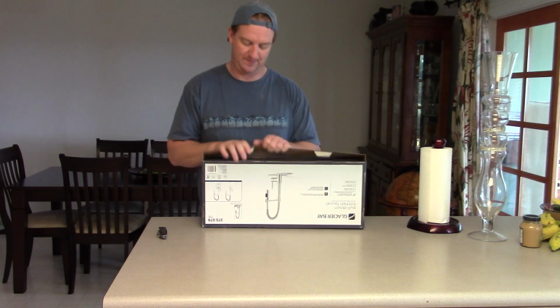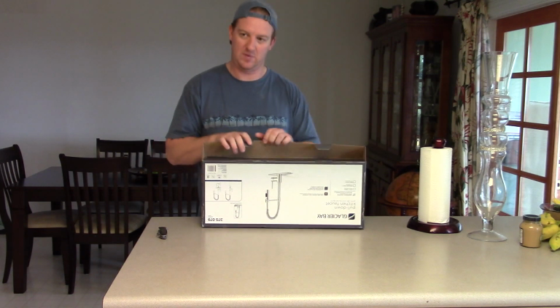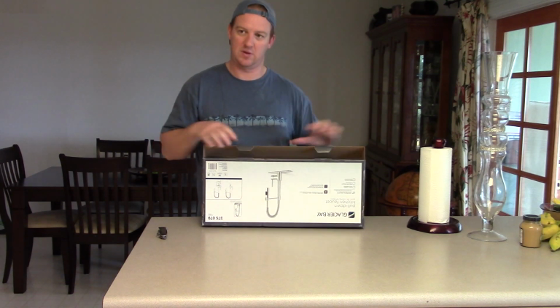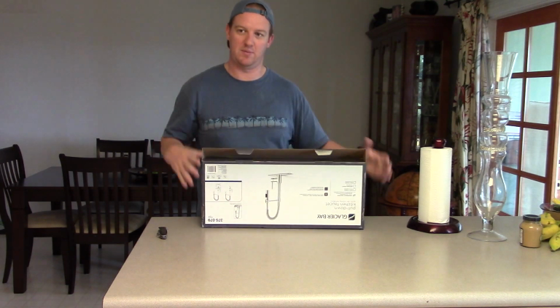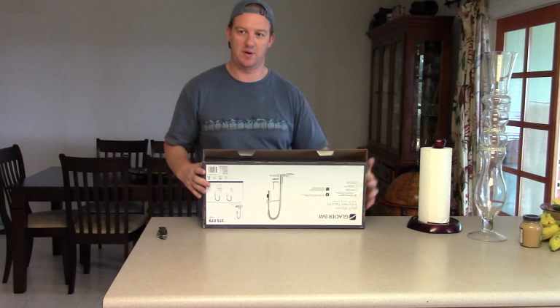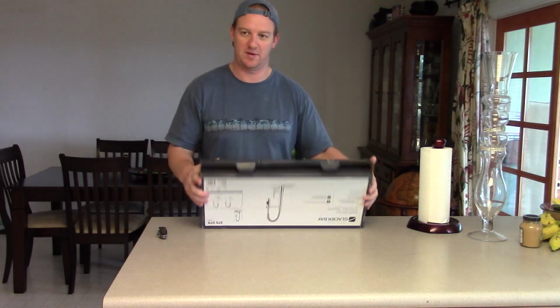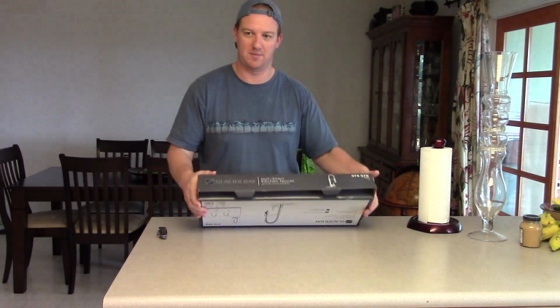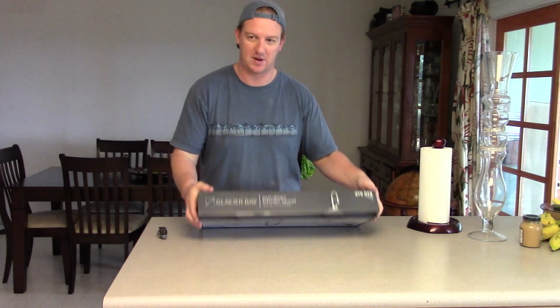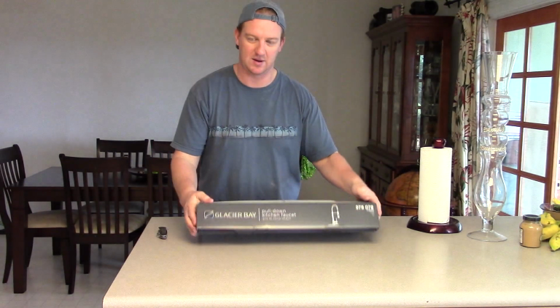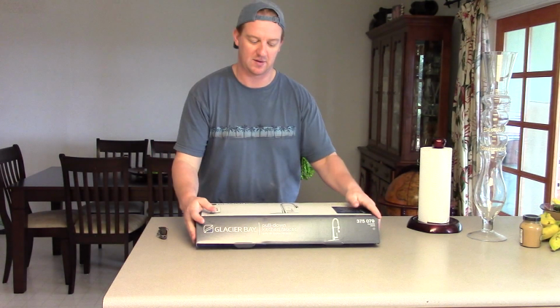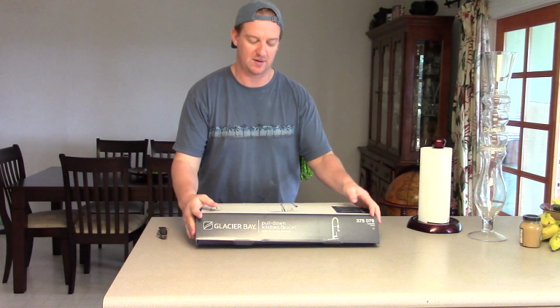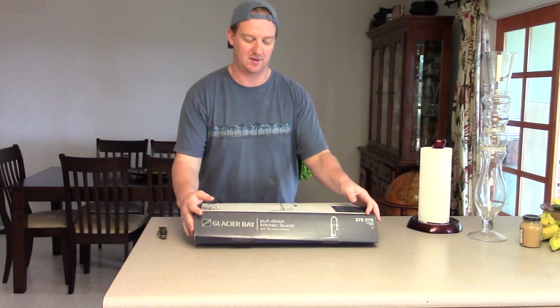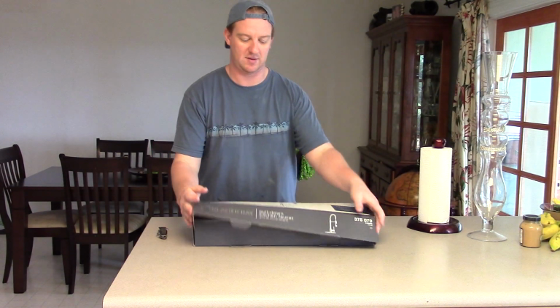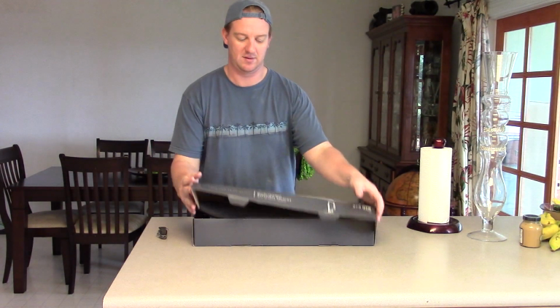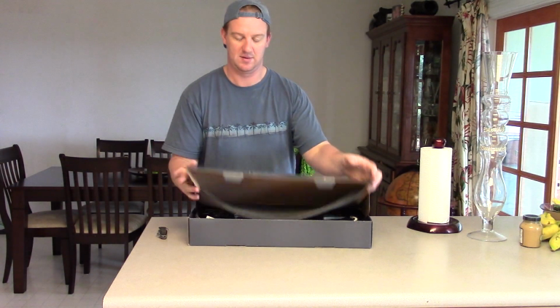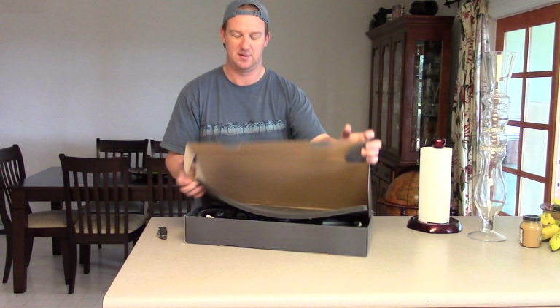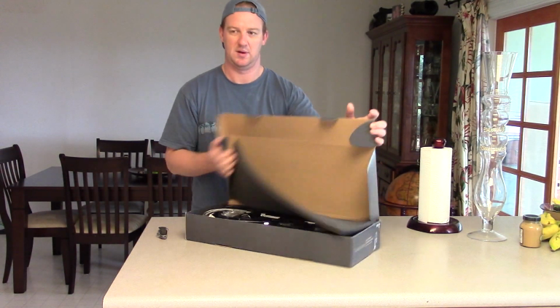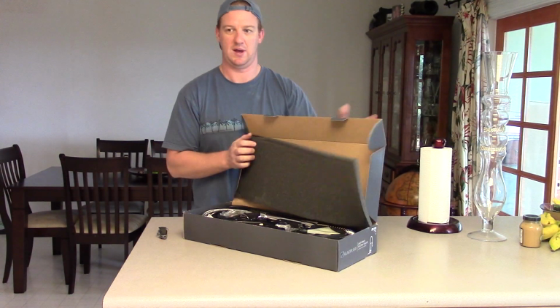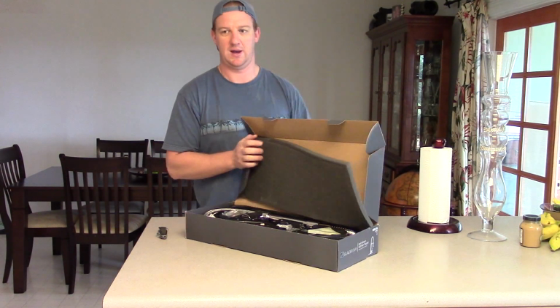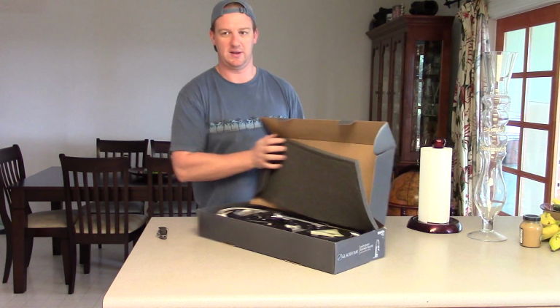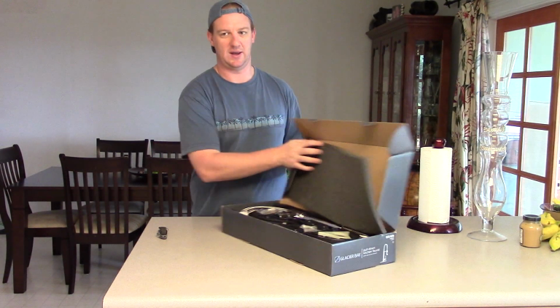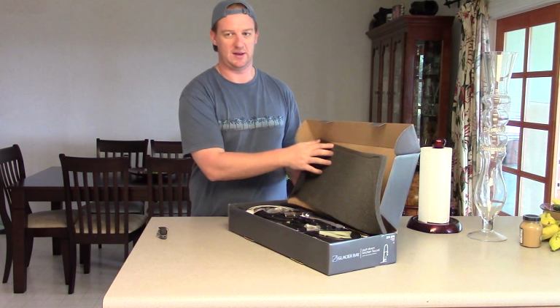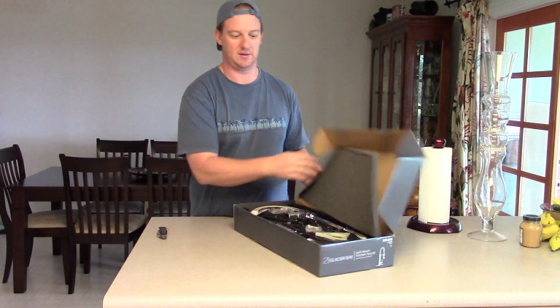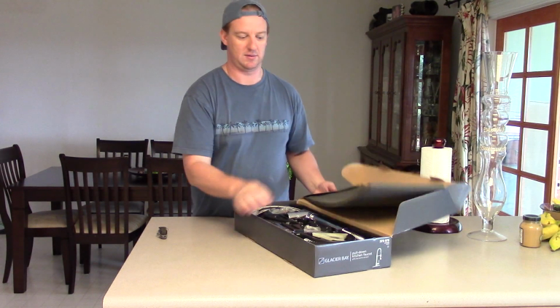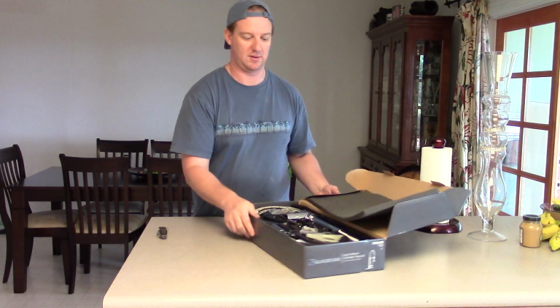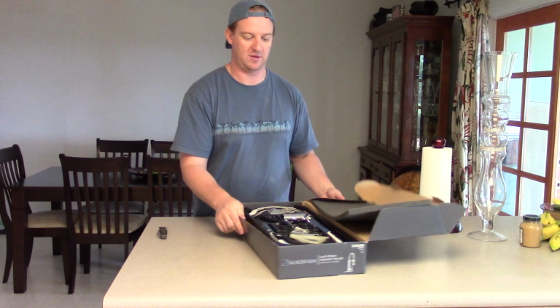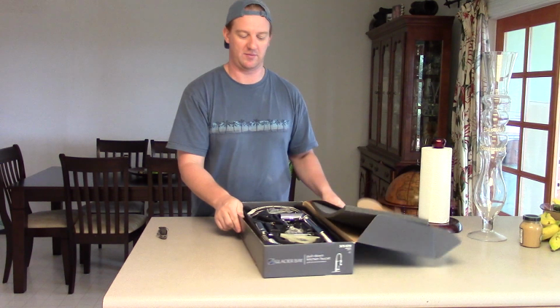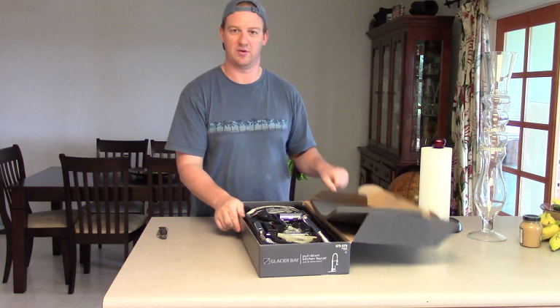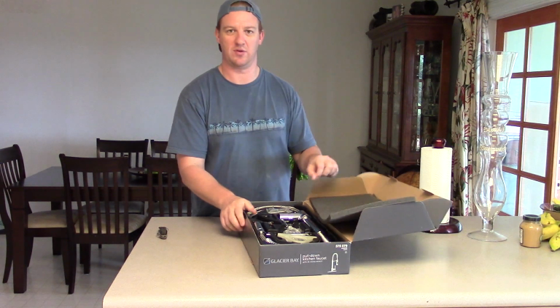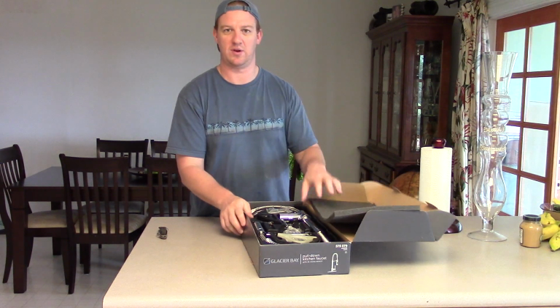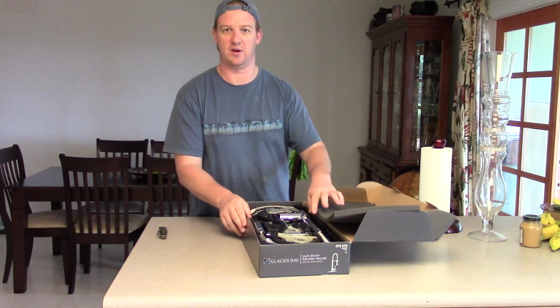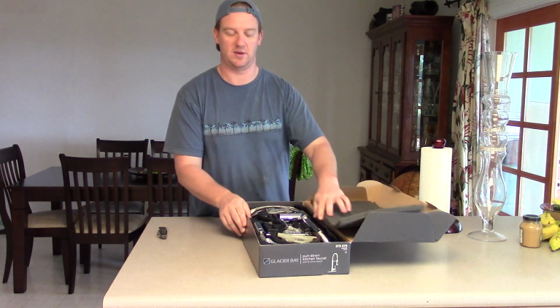It's replacing mine because it's out of date. It has some corrosion on it.